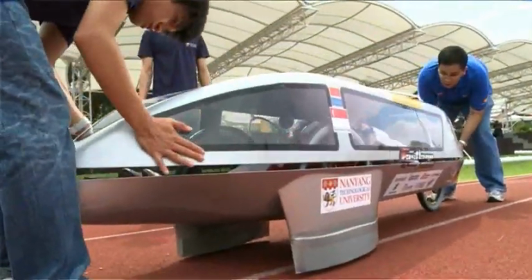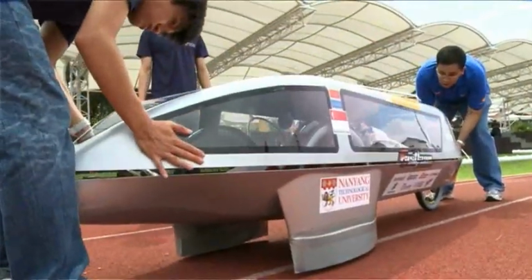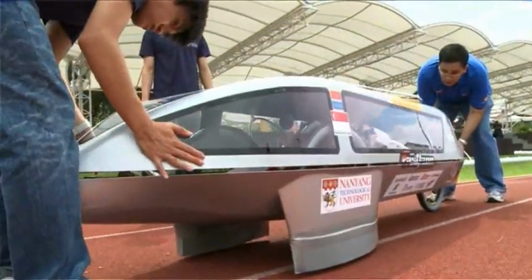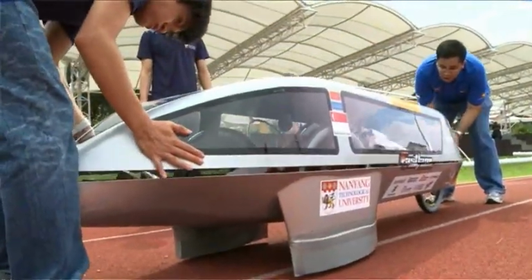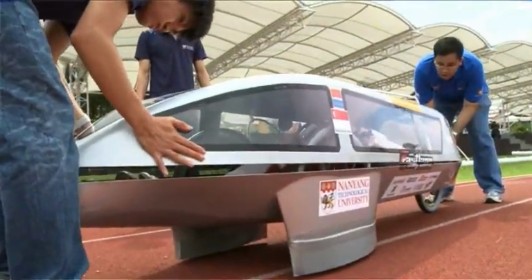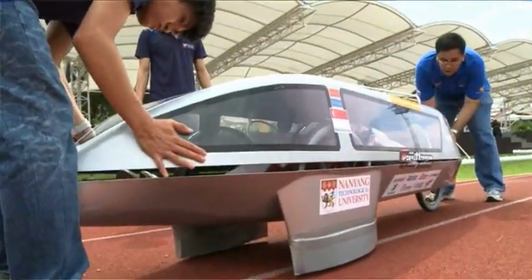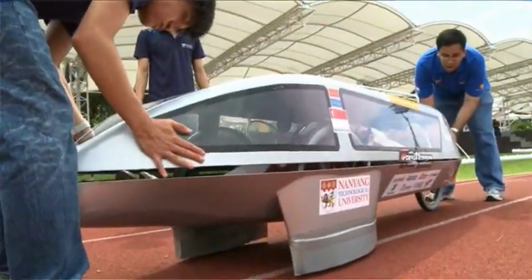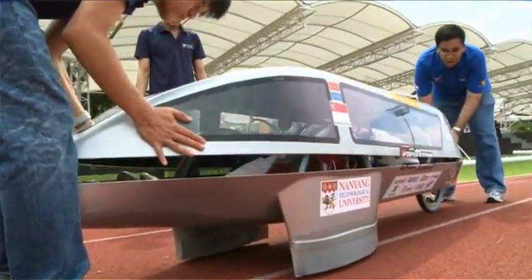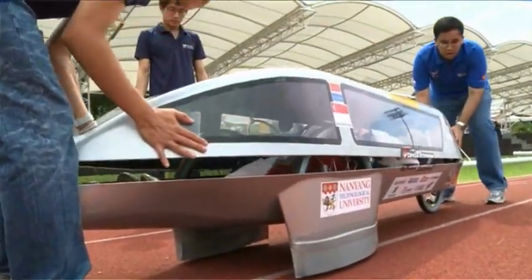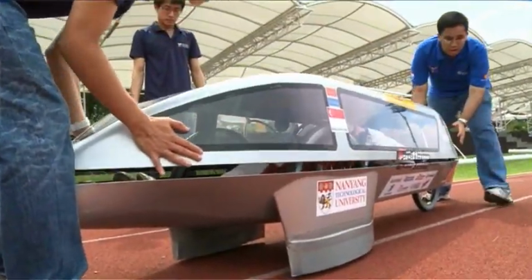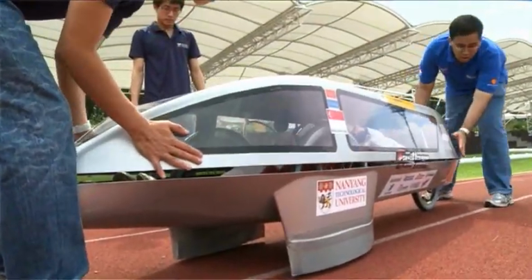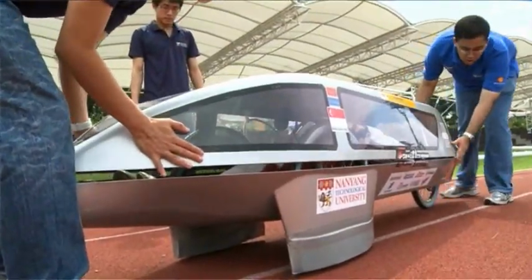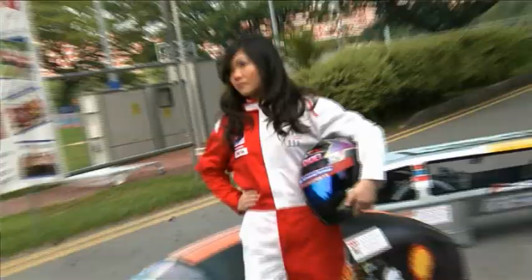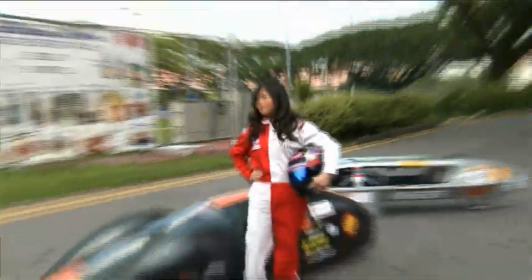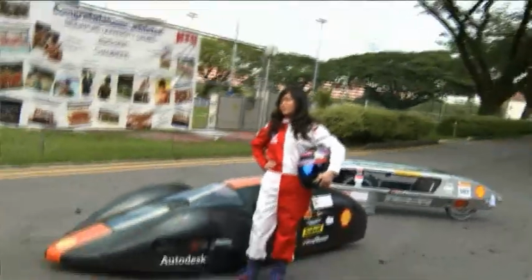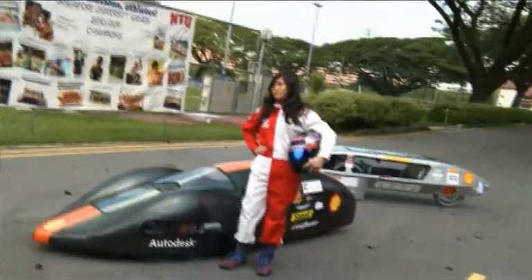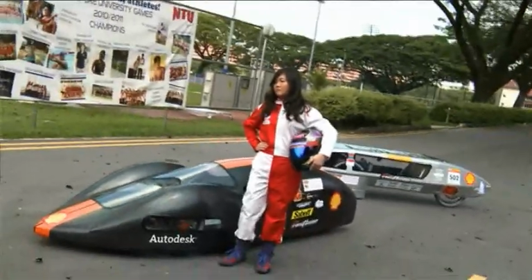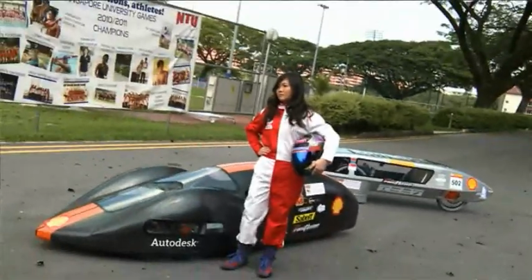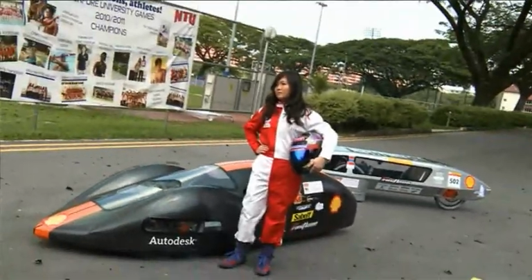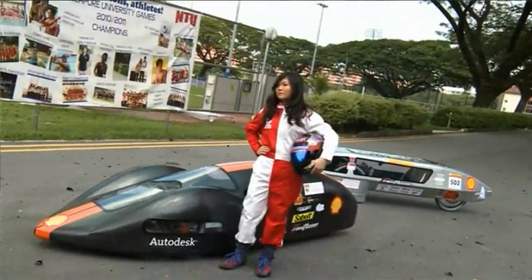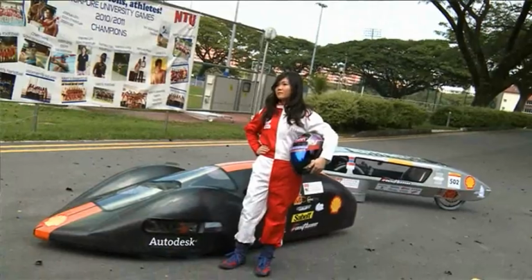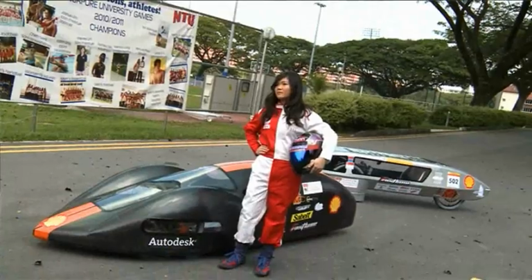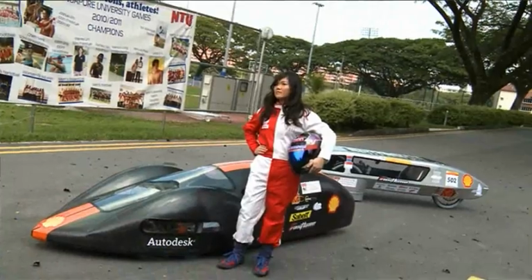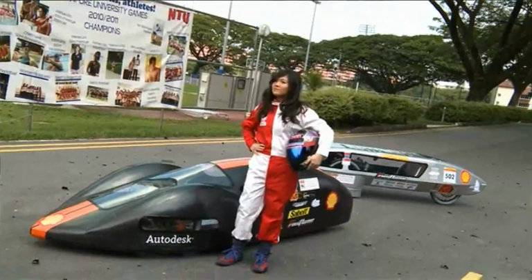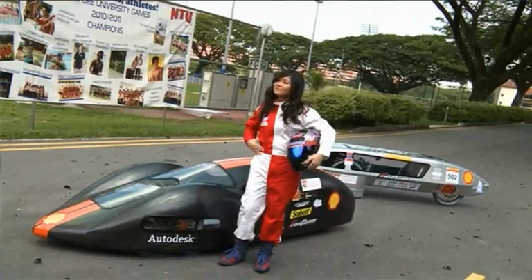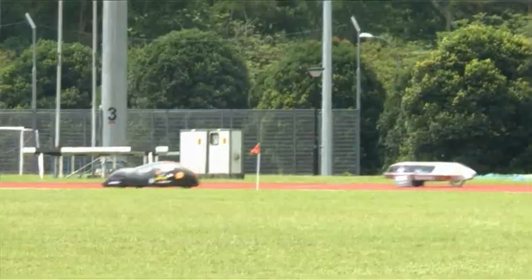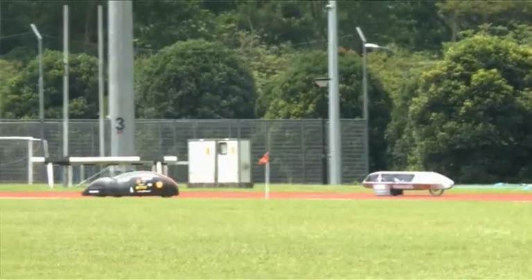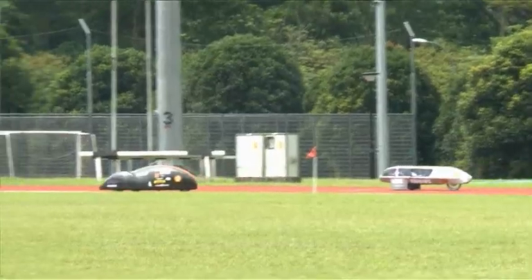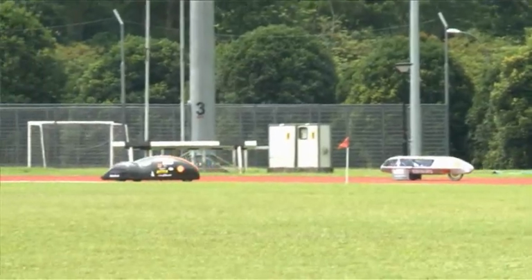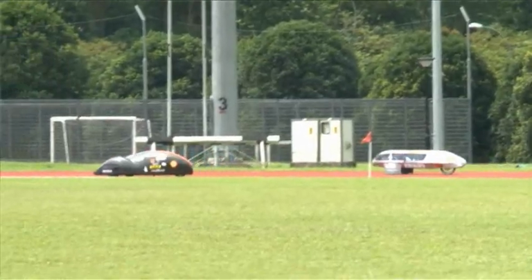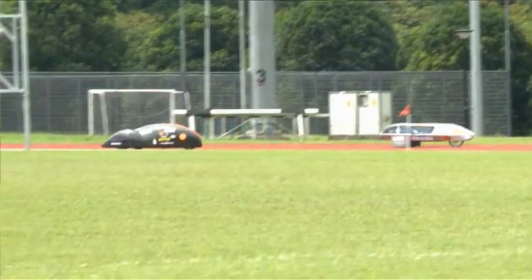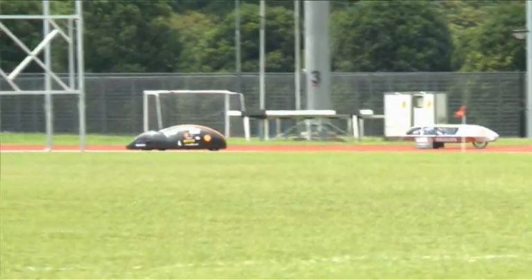Not many people have the experience to drive on an F1 circuit. Even though it's not at the speed of an F1 circuit, hey — I'm there.